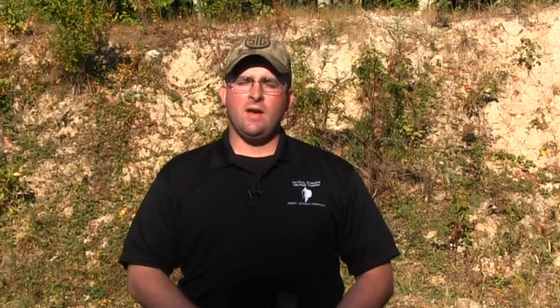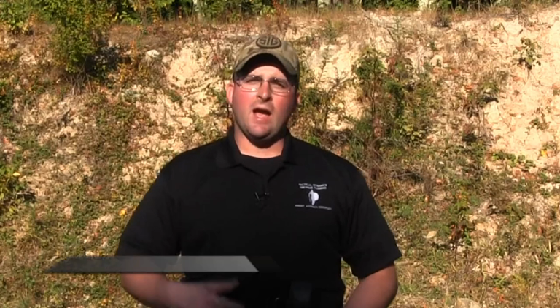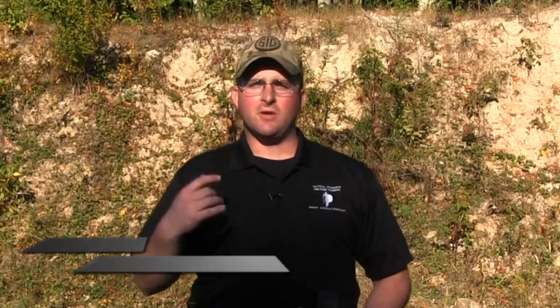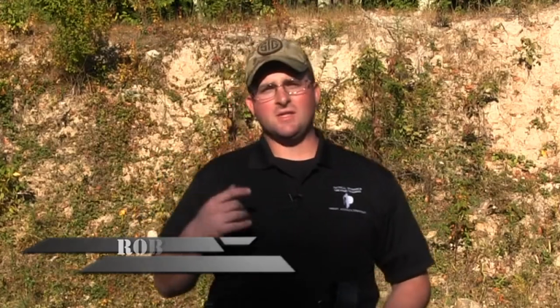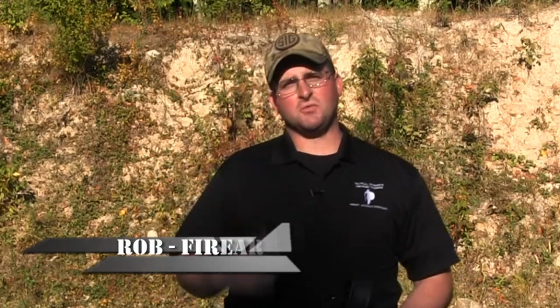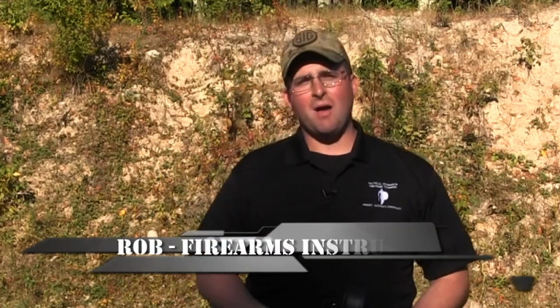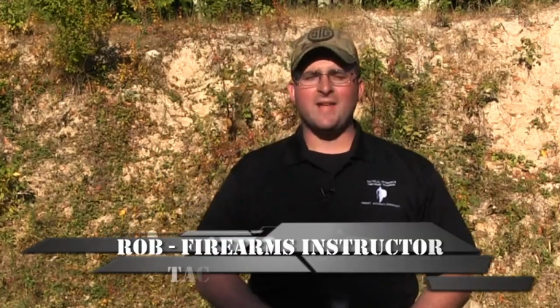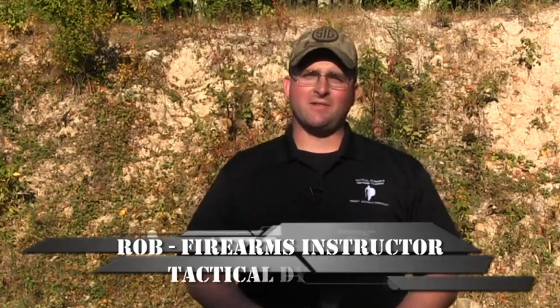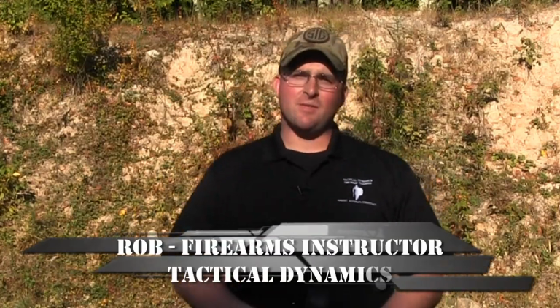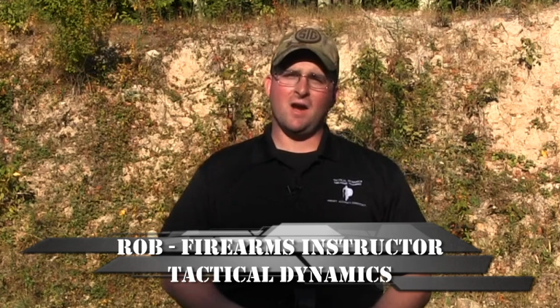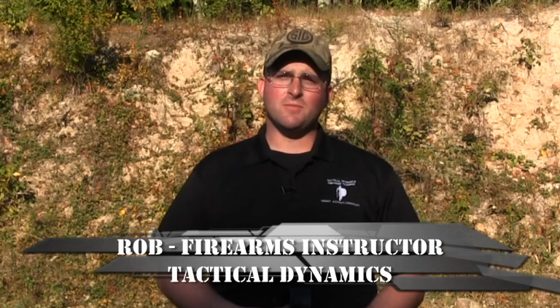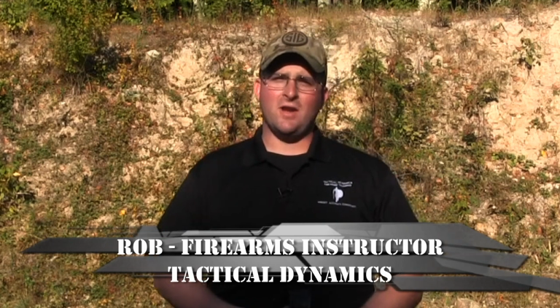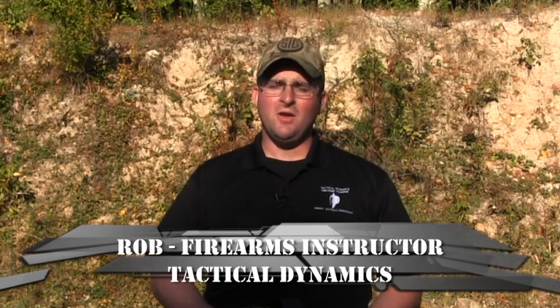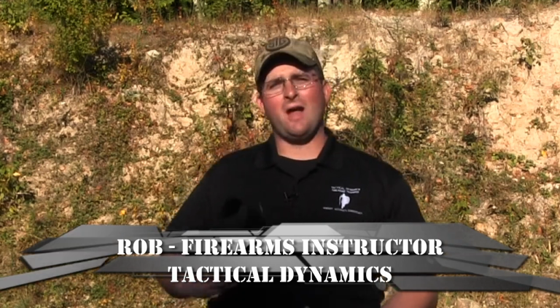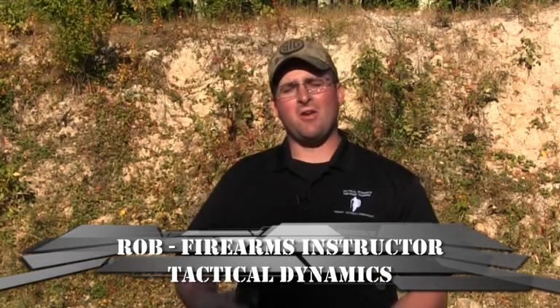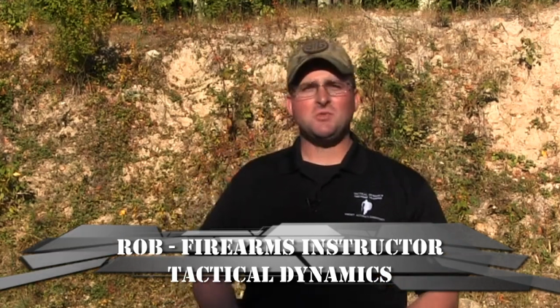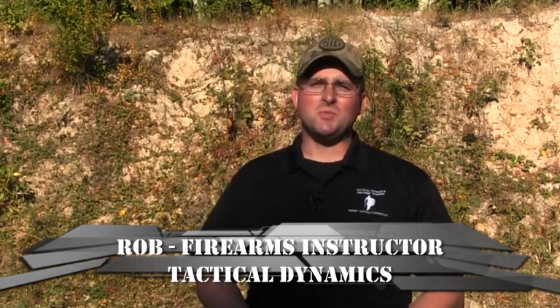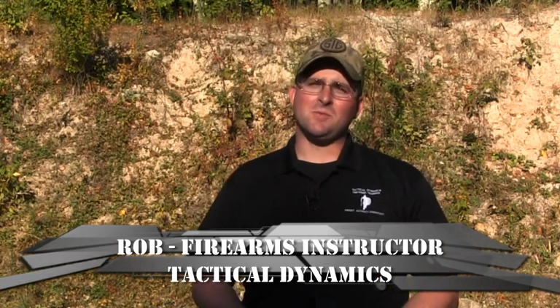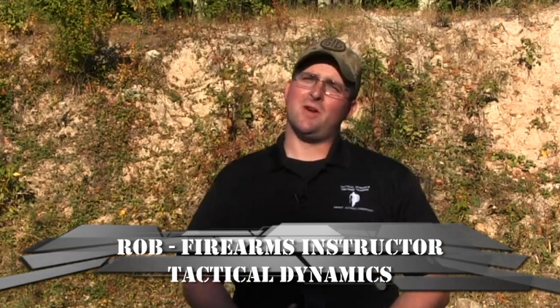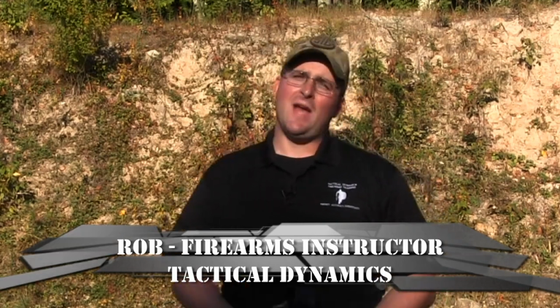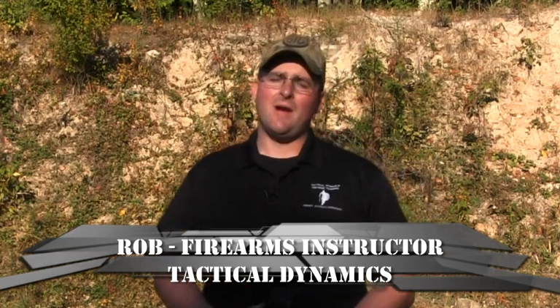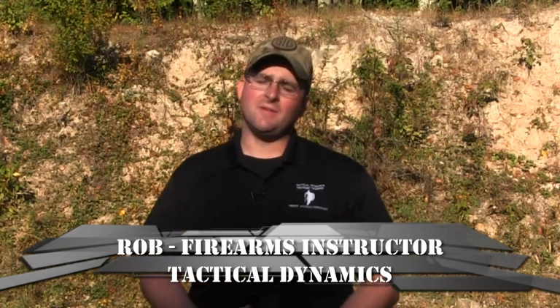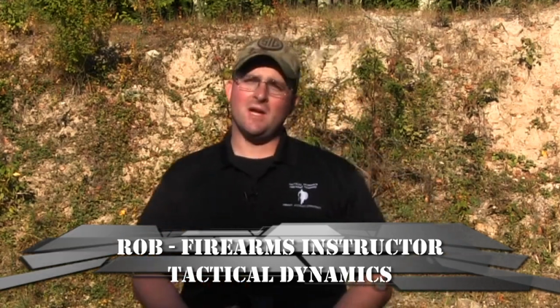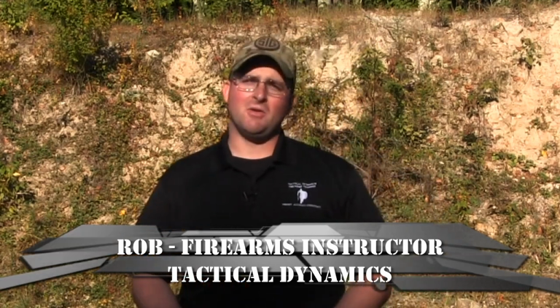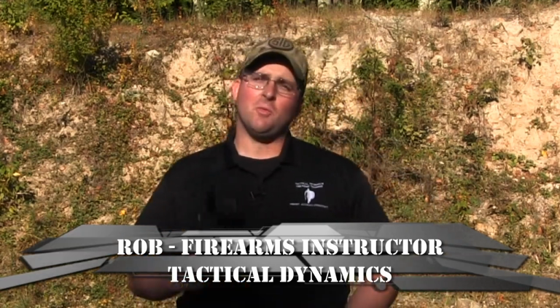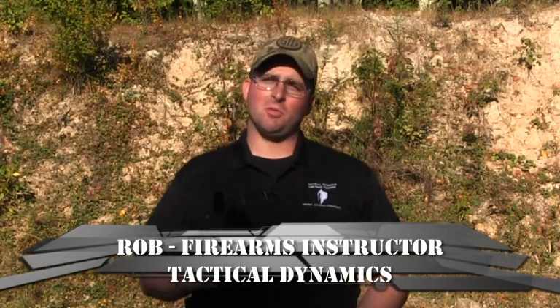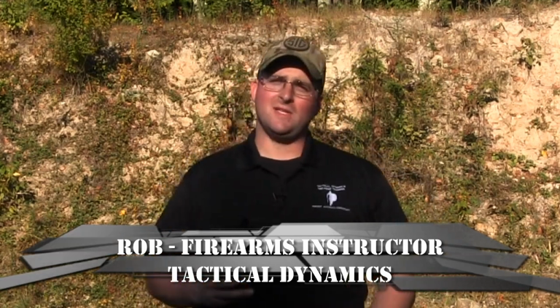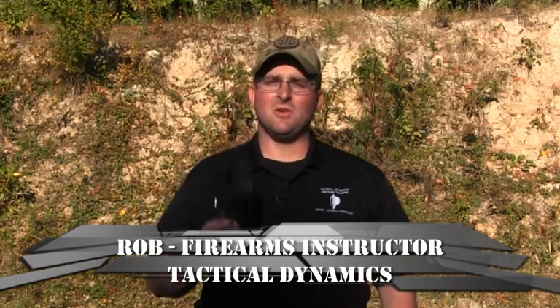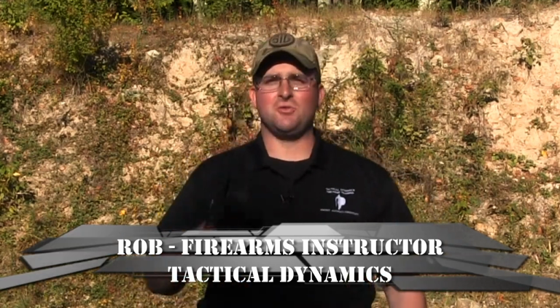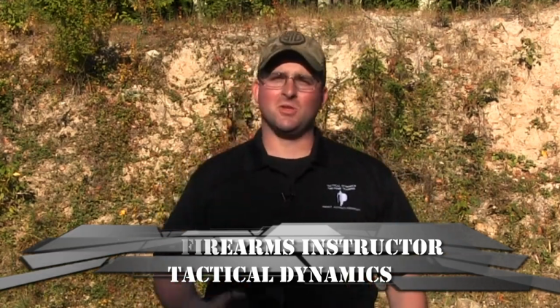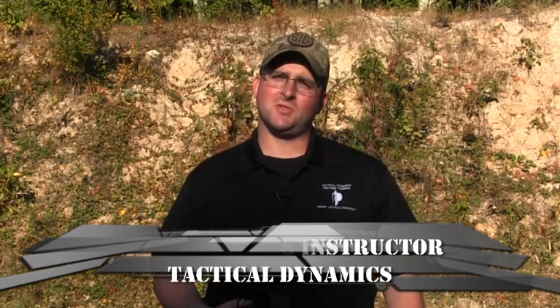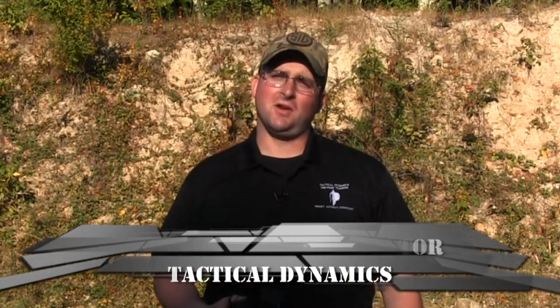How you doing guys? This is Rob from Tactile Dynamics Firearms Training down here at Ashway Sportsman's Club in Huffington, Rhode Island with a pro tip on shooting multiple targets.